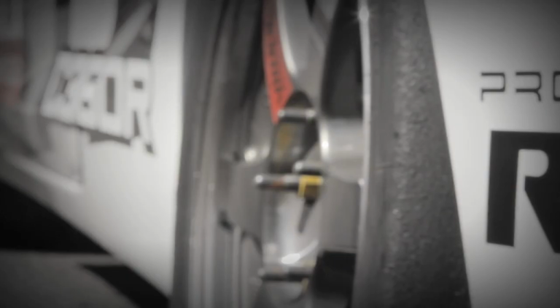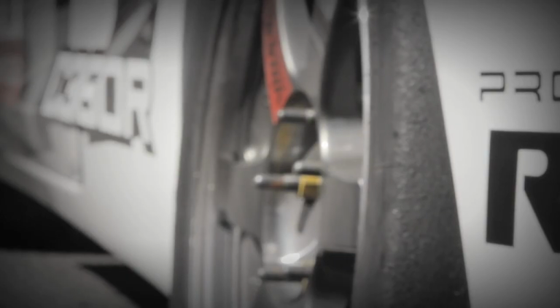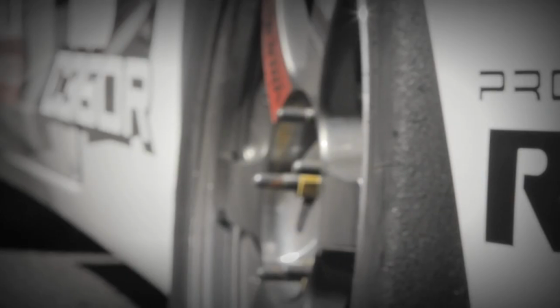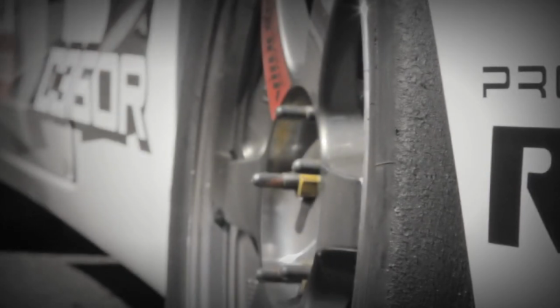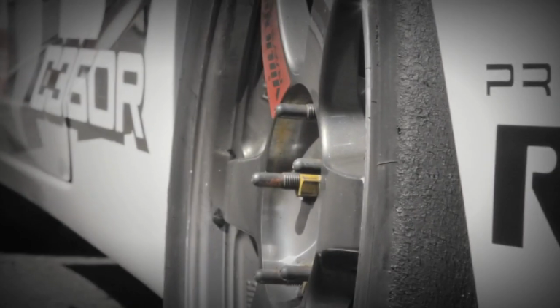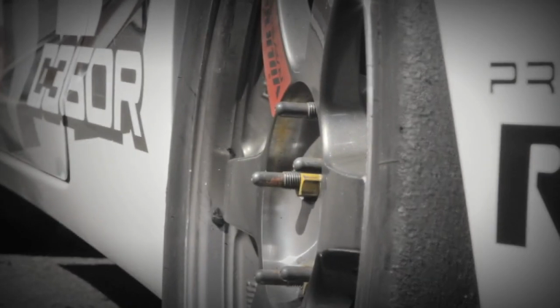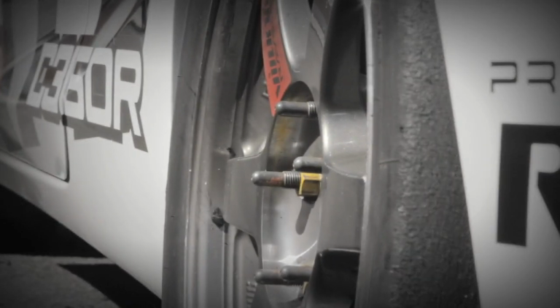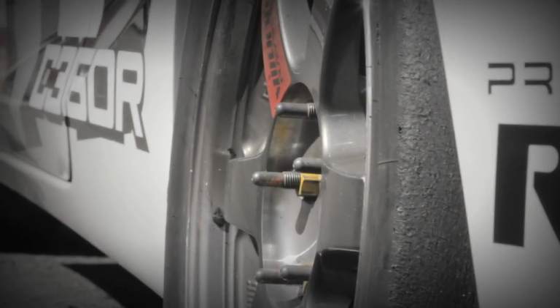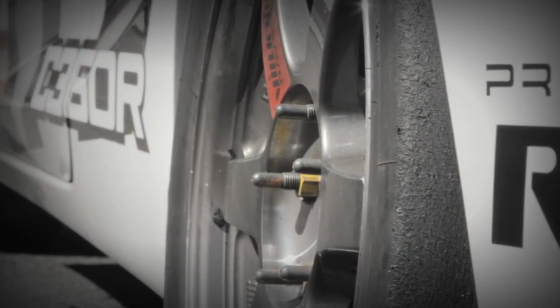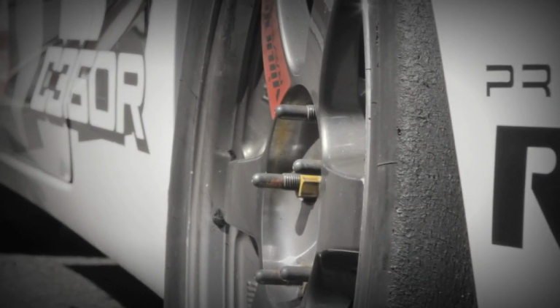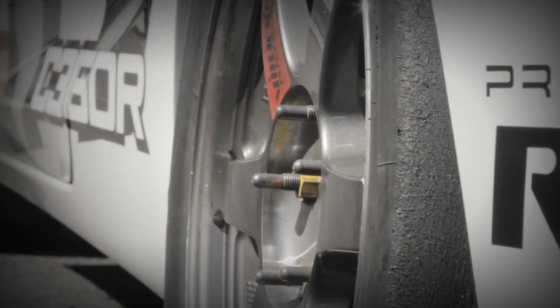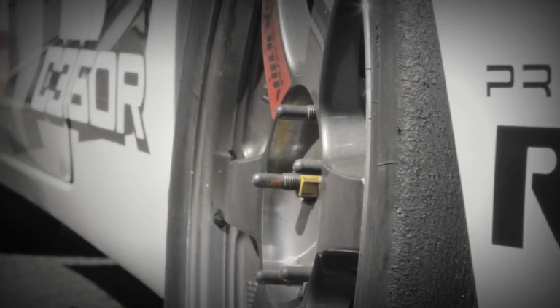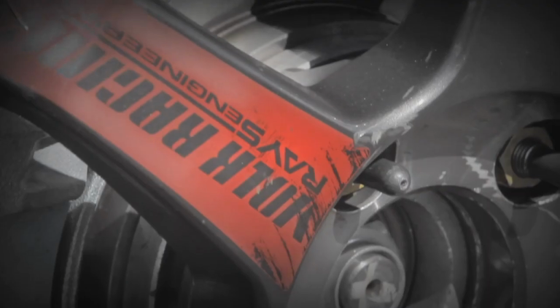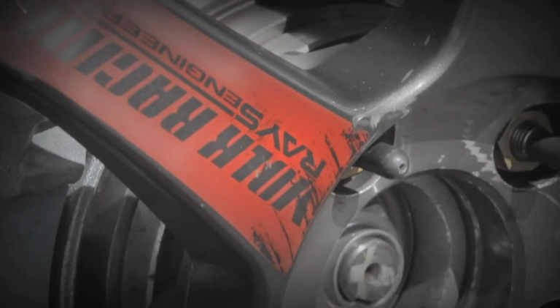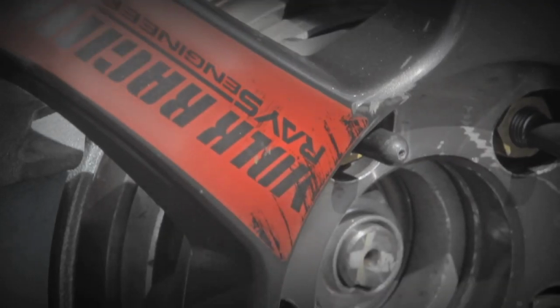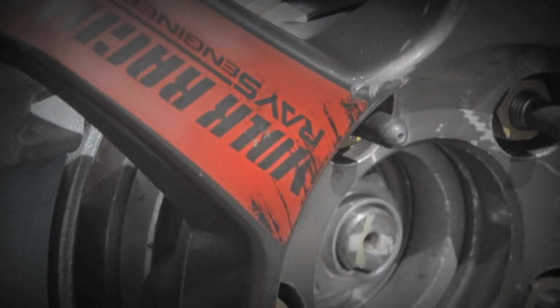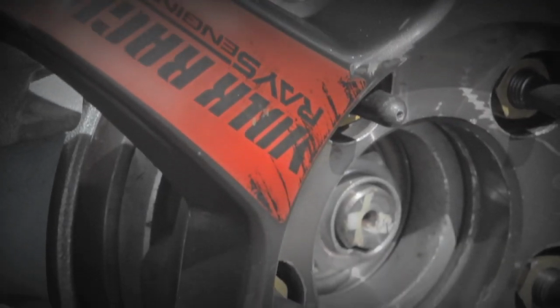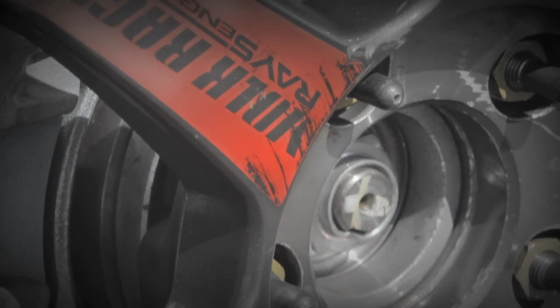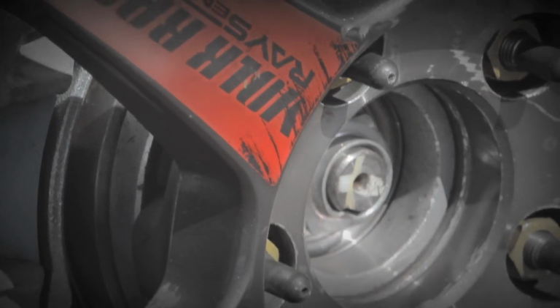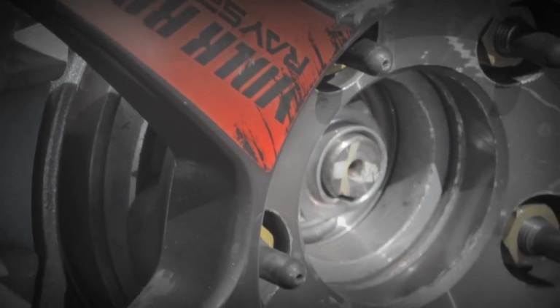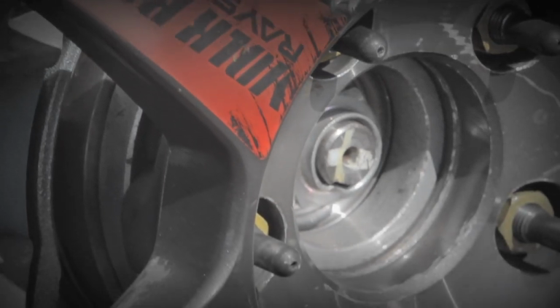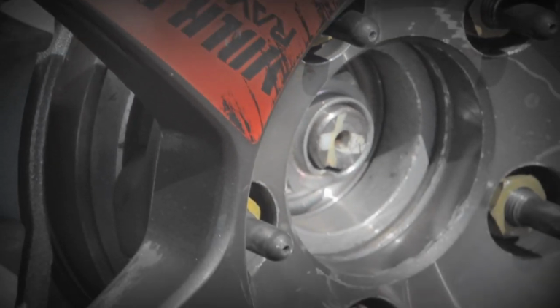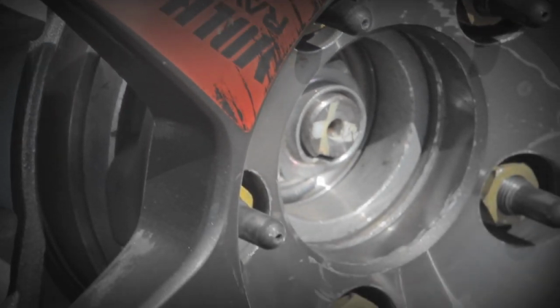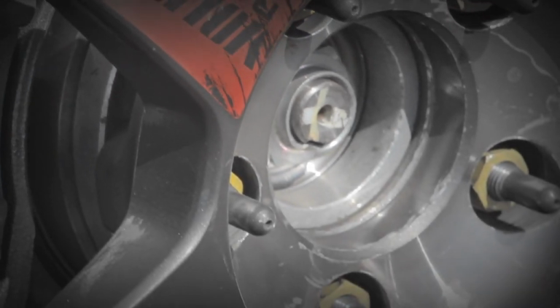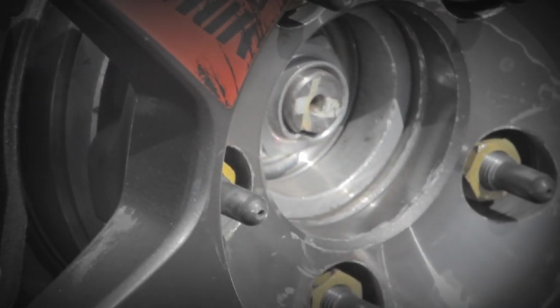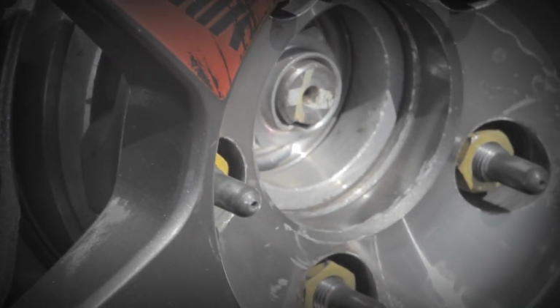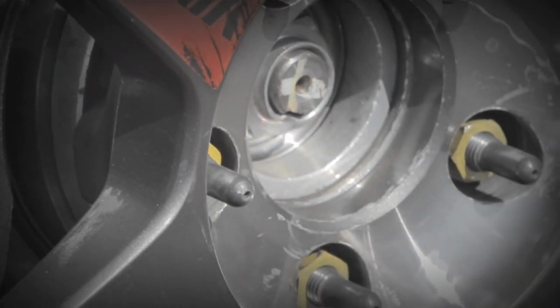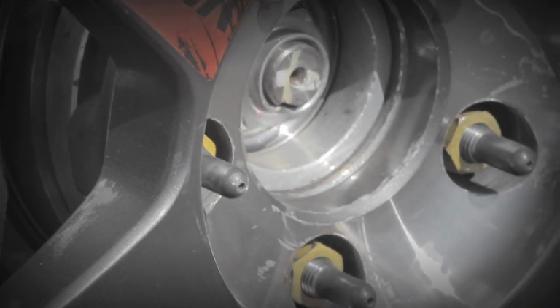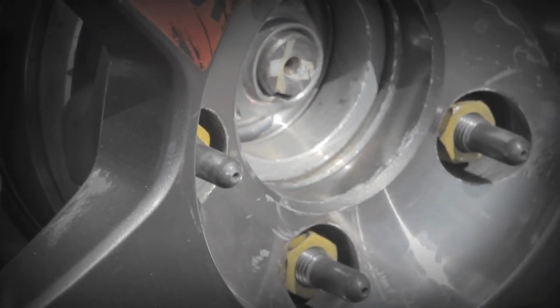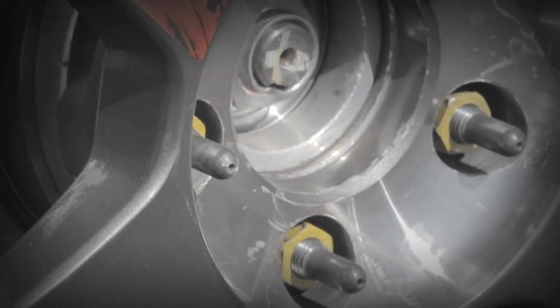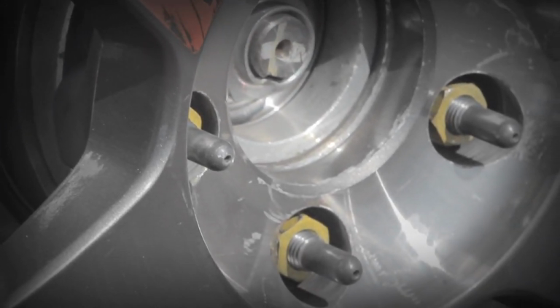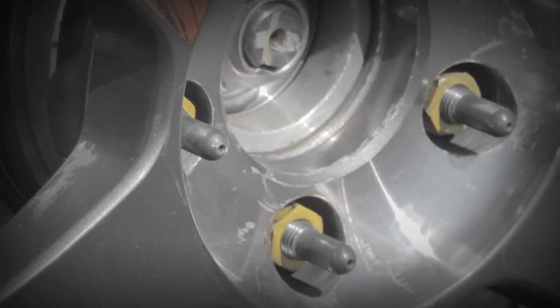Credit can be given to Pirelli racing slicks that wrap the 17-inch wheels, which are an inch wider than the standard car.